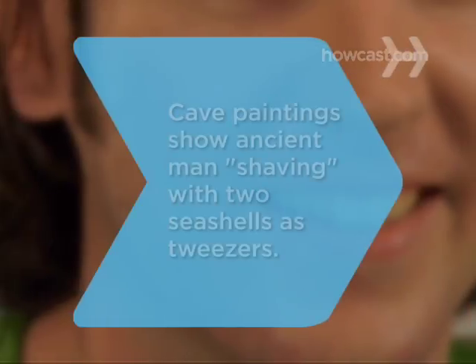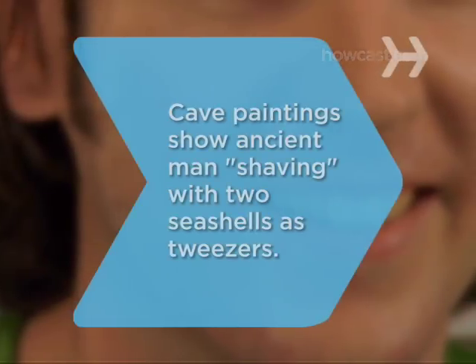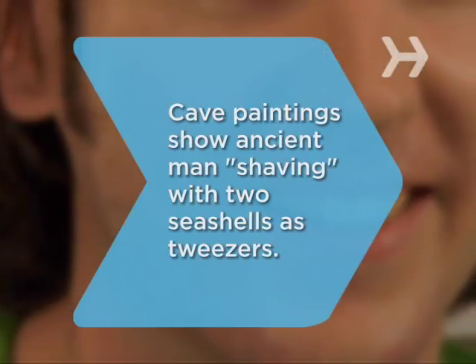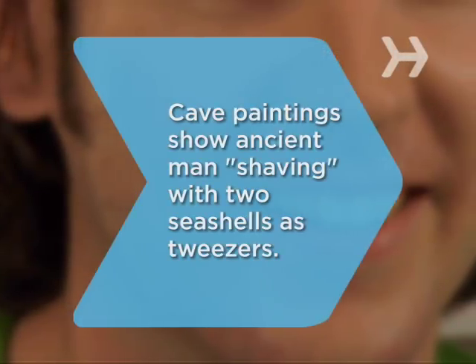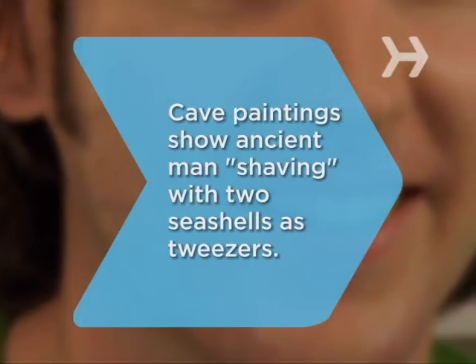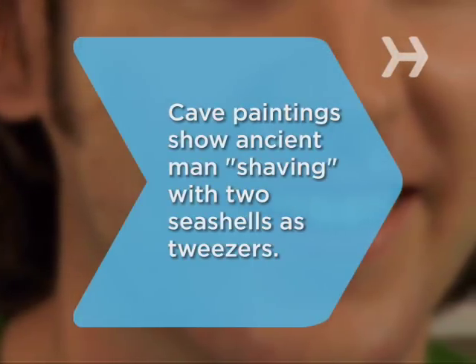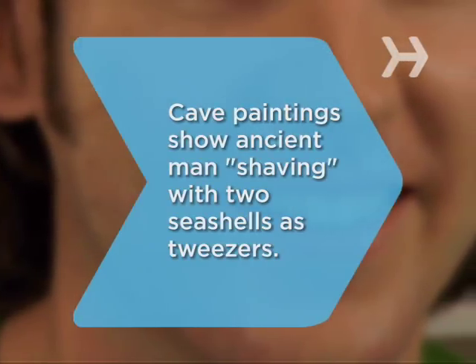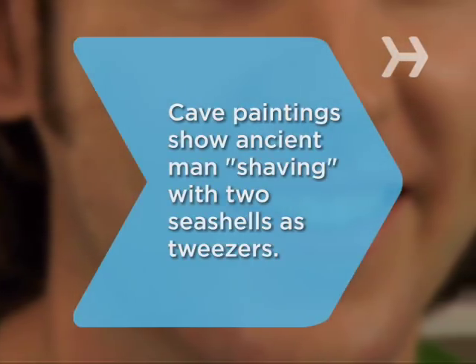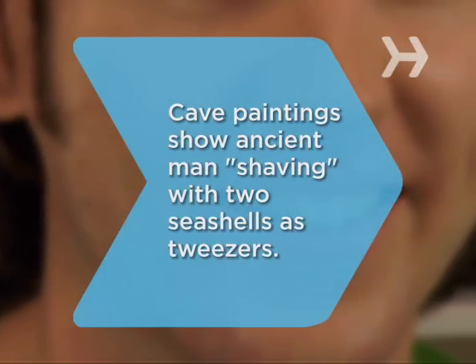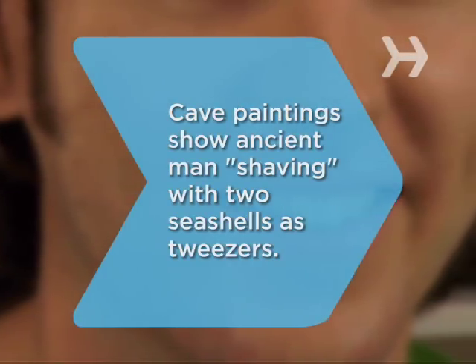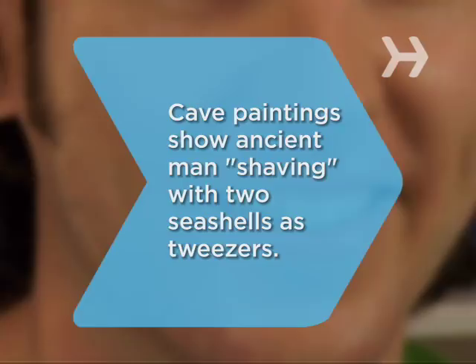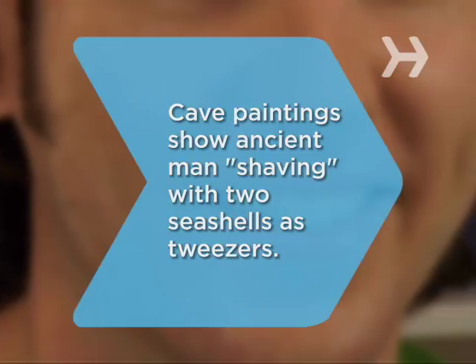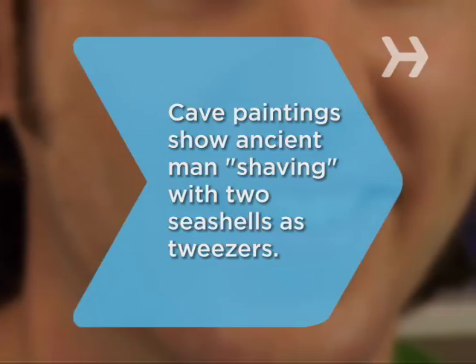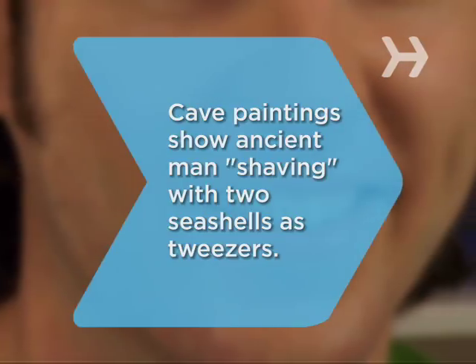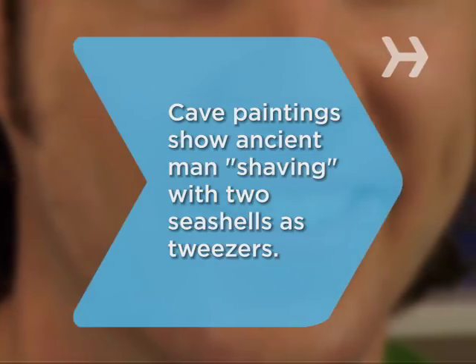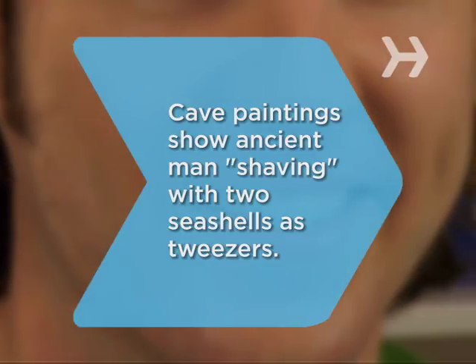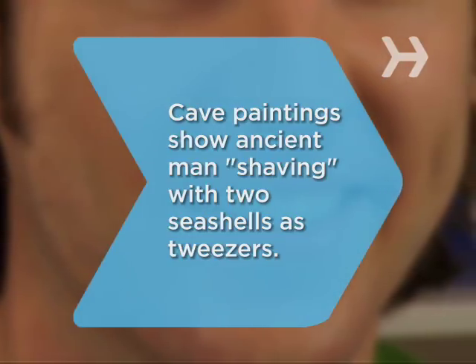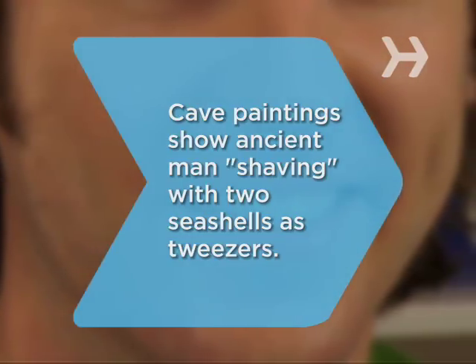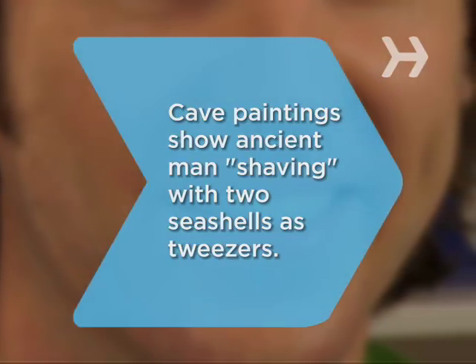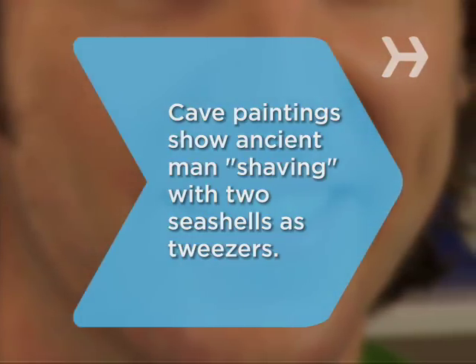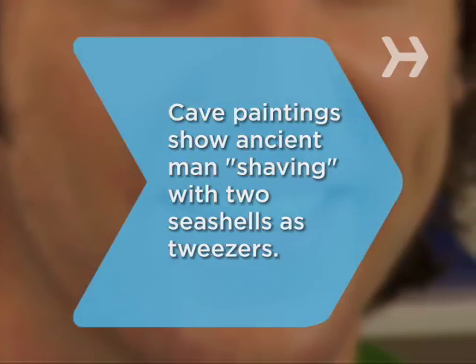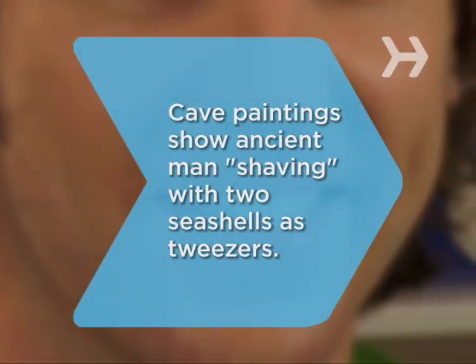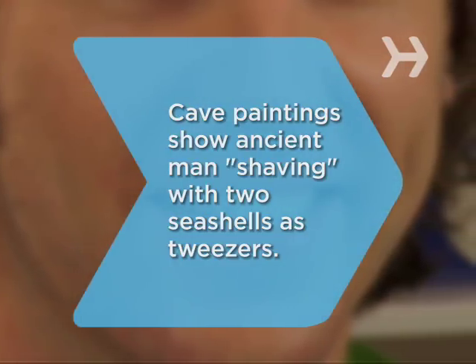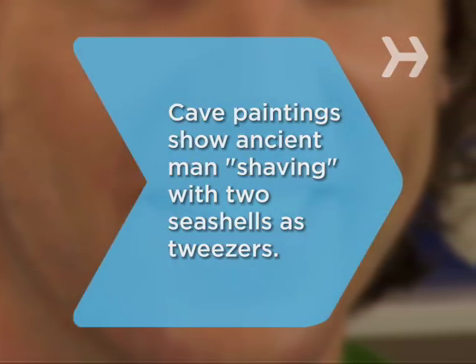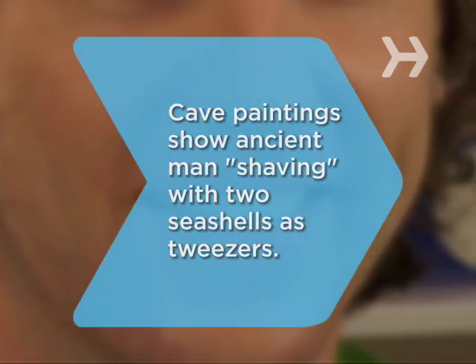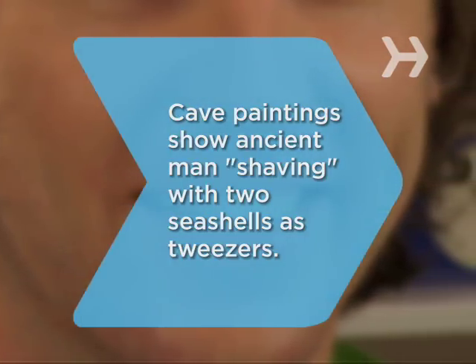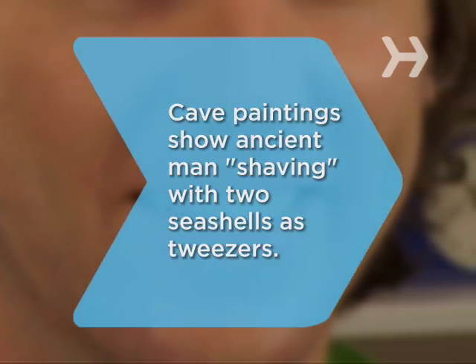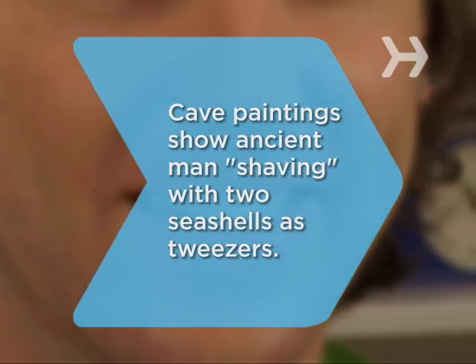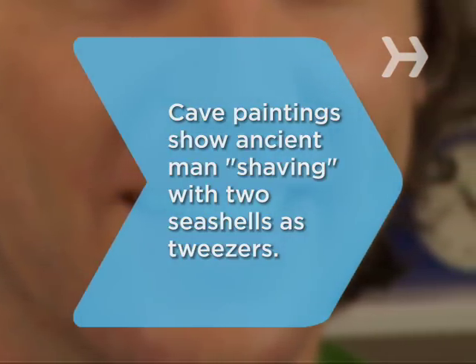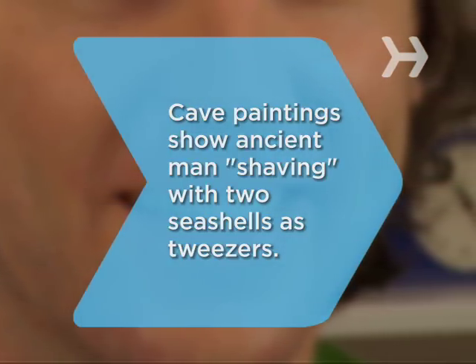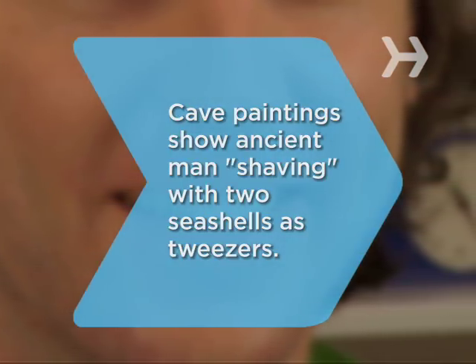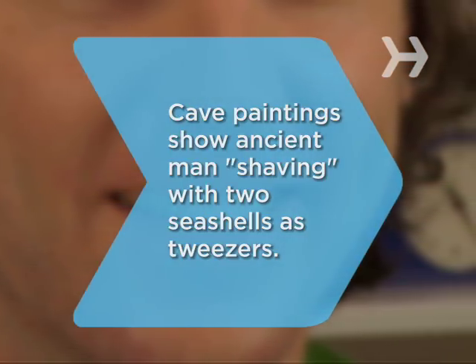Did you know? Some cave paintings depict ancient man removing facial hair by using two seashells as tweezers.